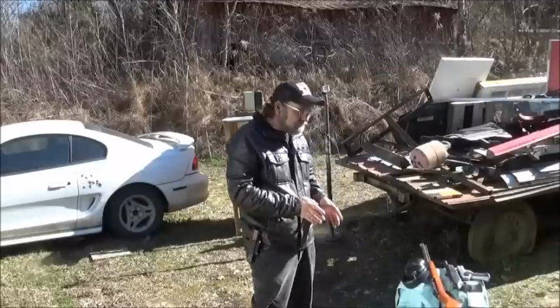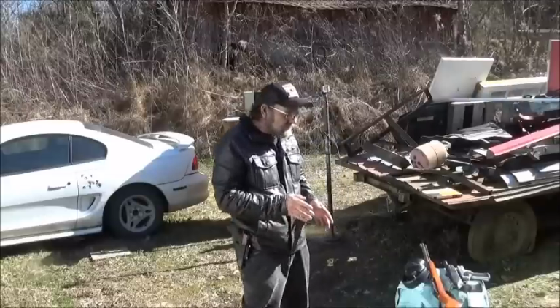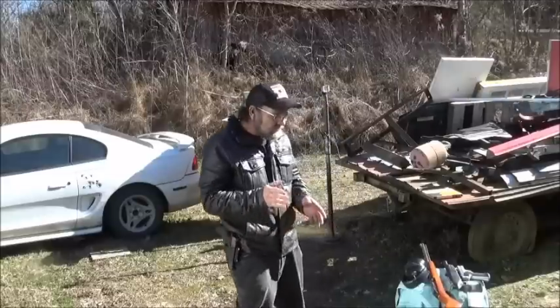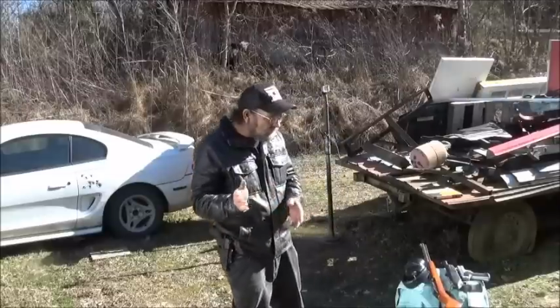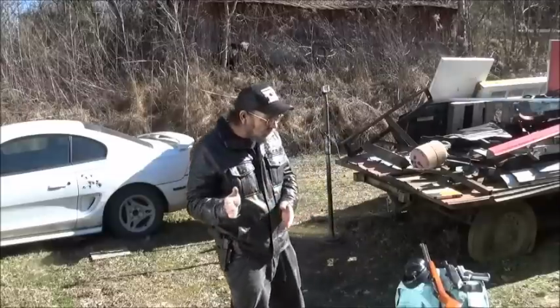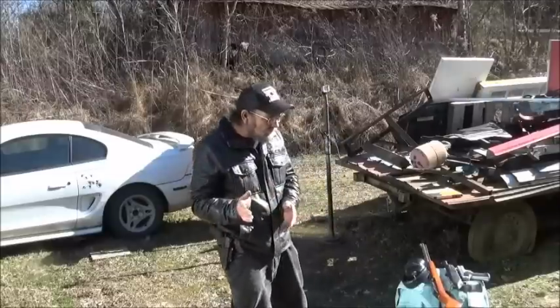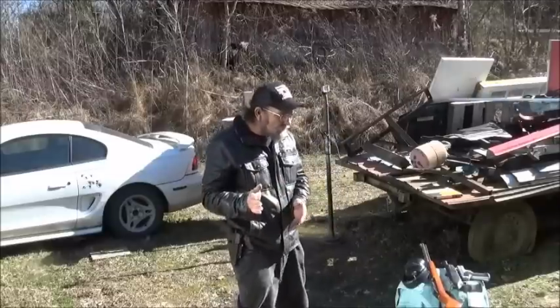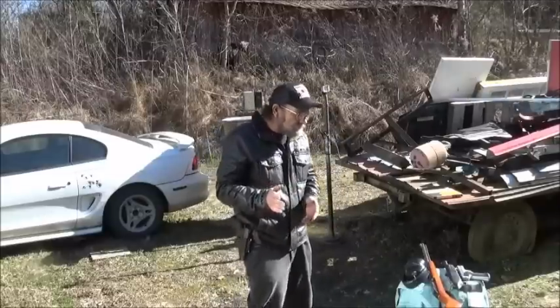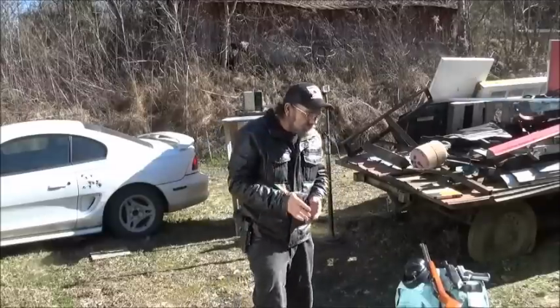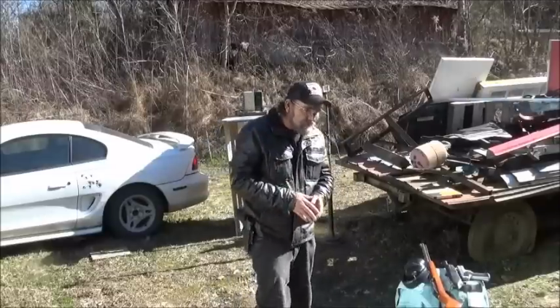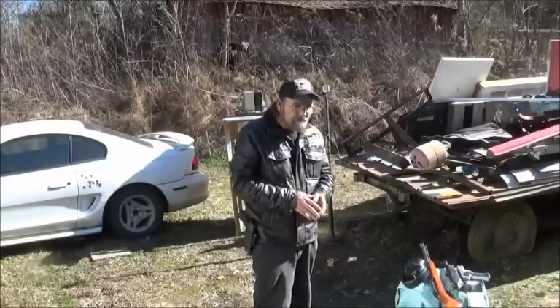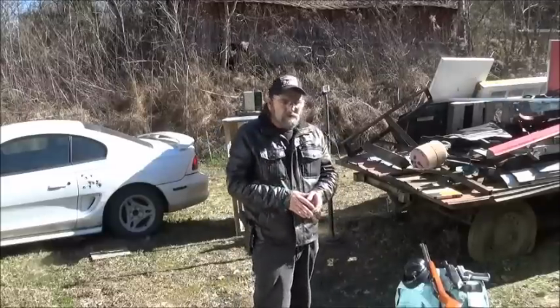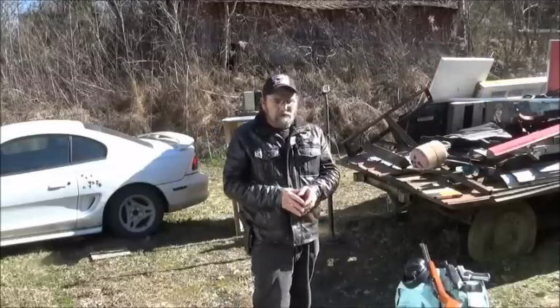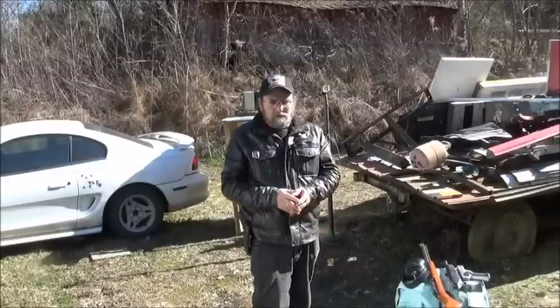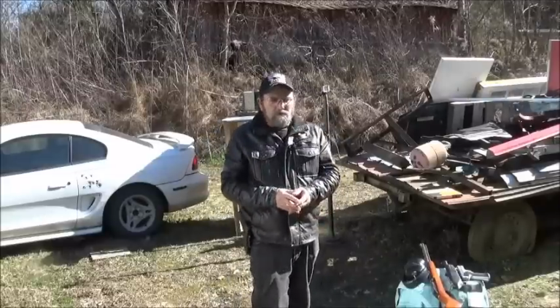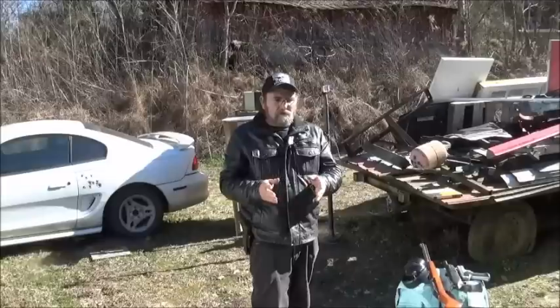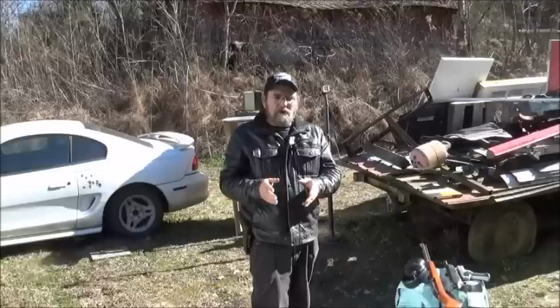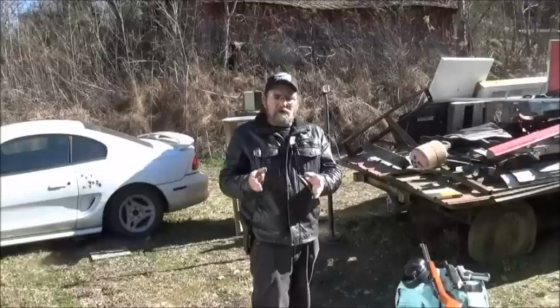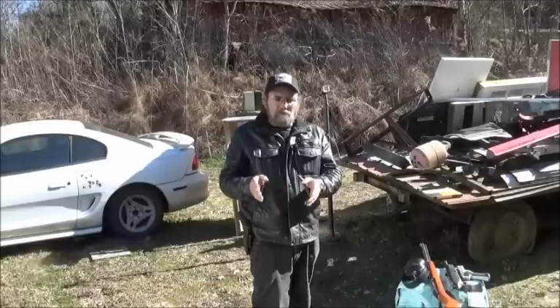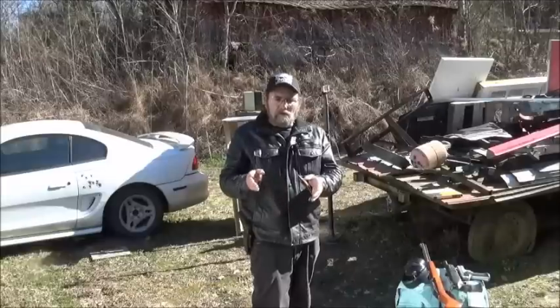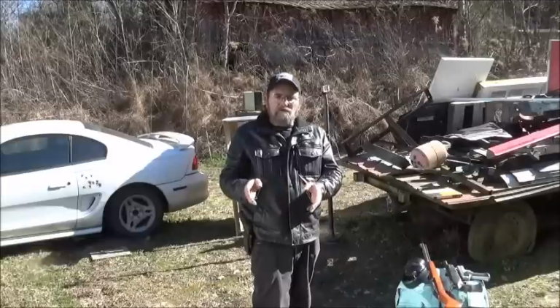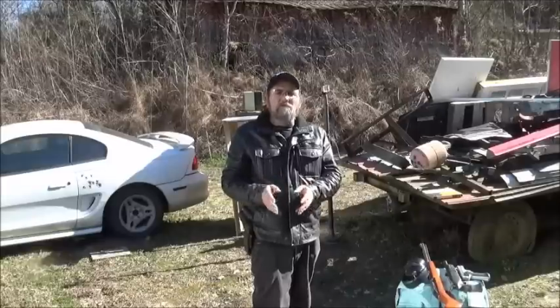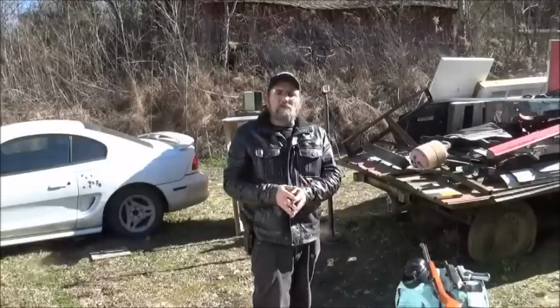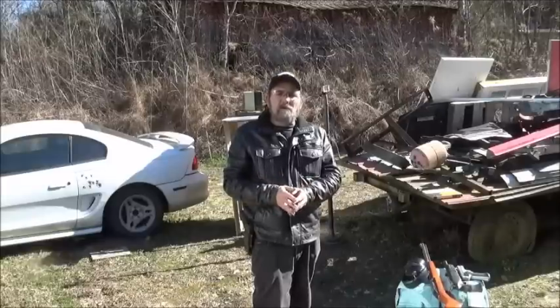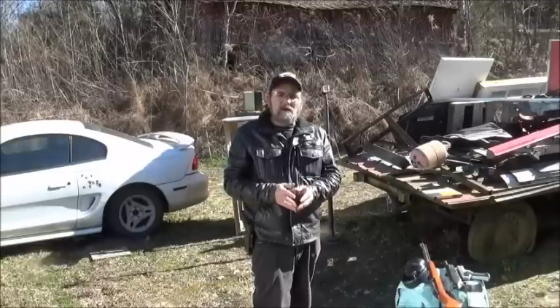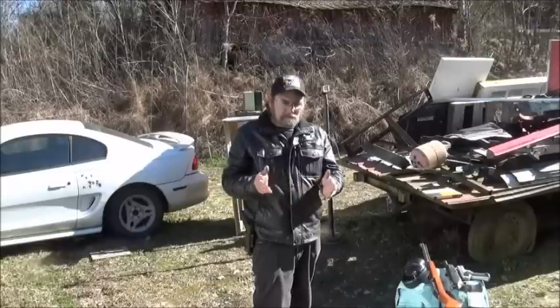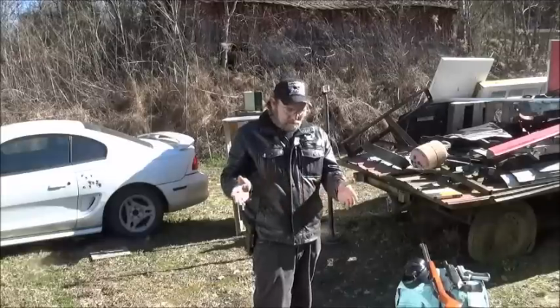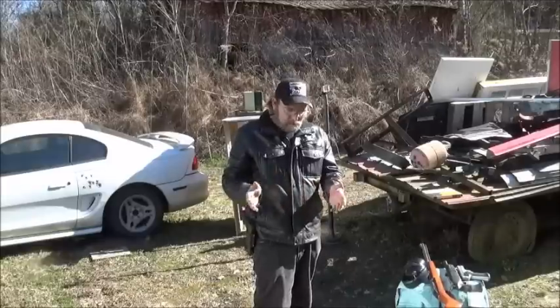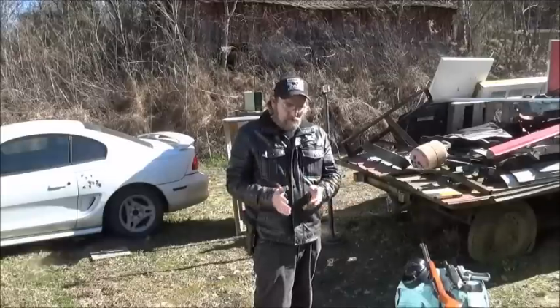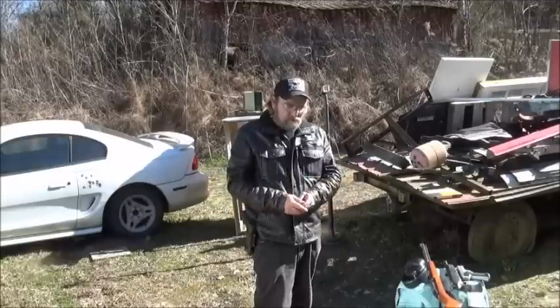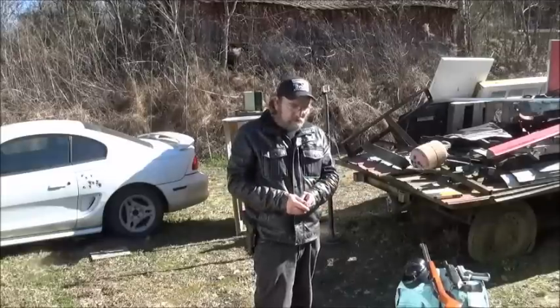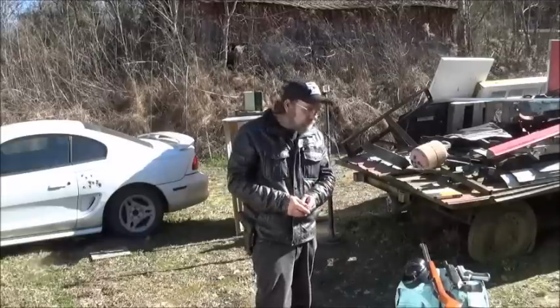And we'll work our way up from there to .380, .40, .45, so on and so forth.